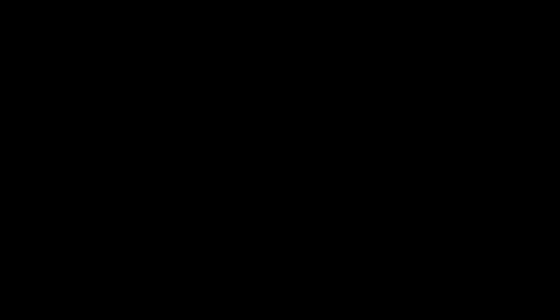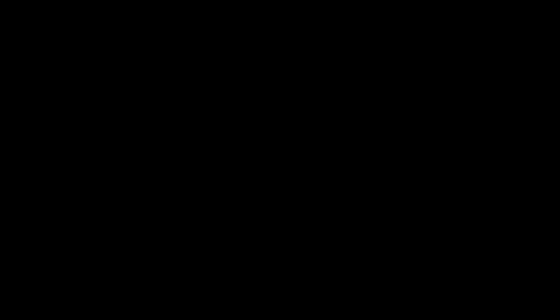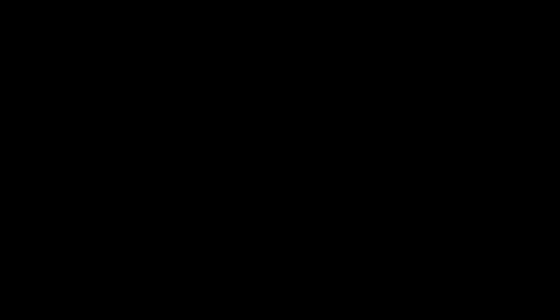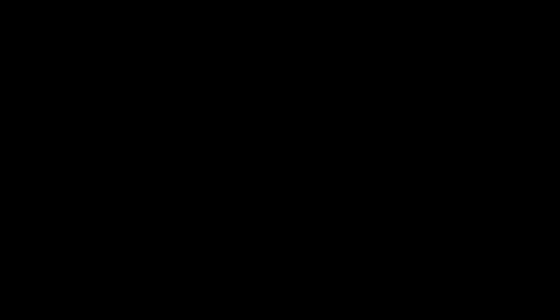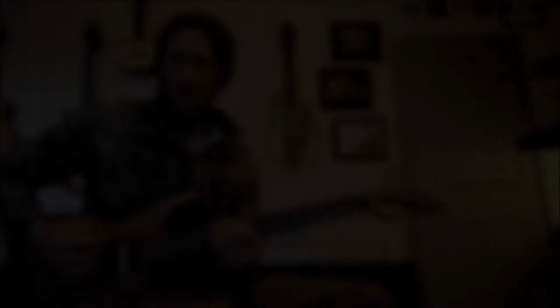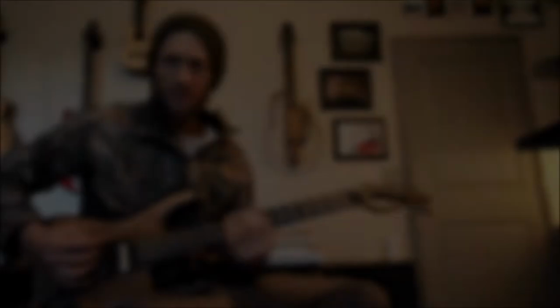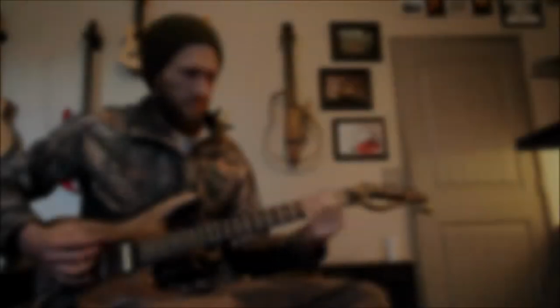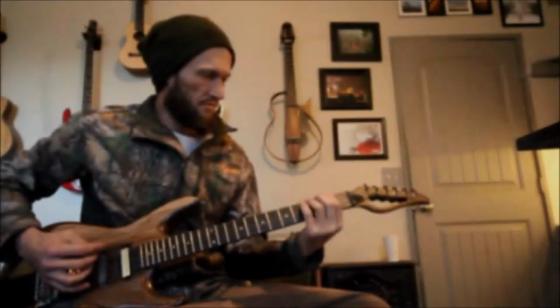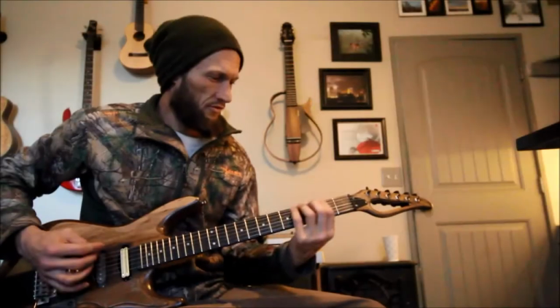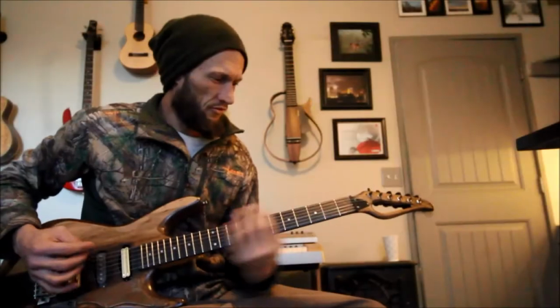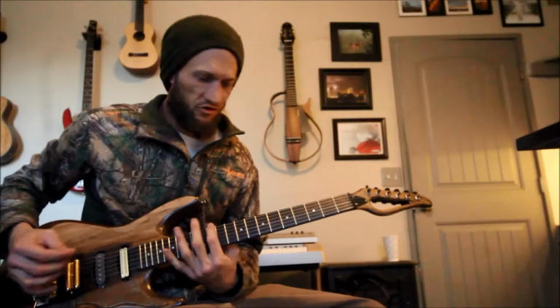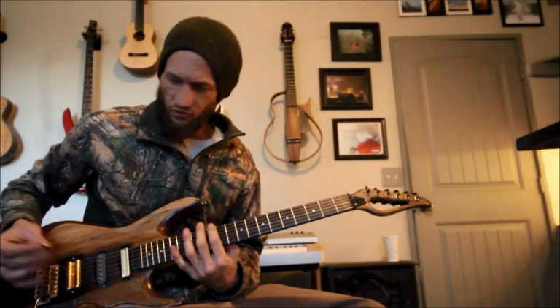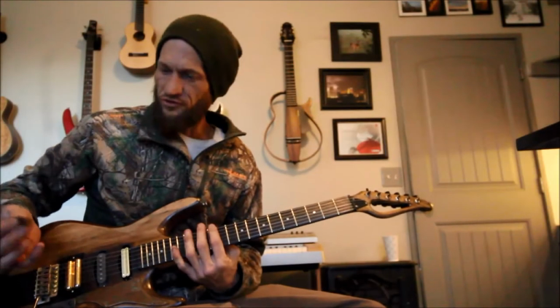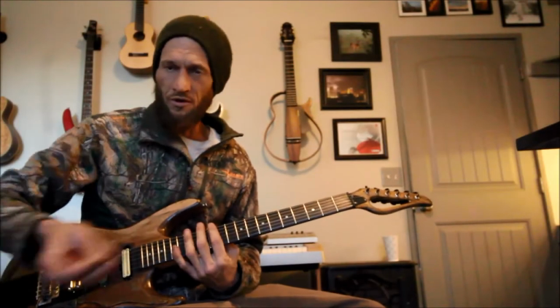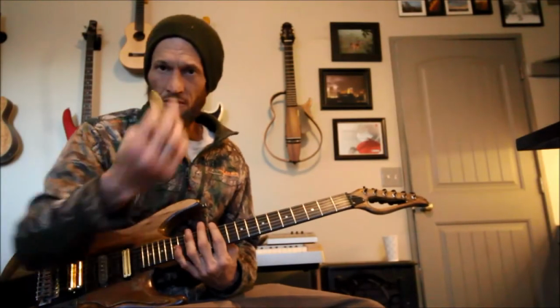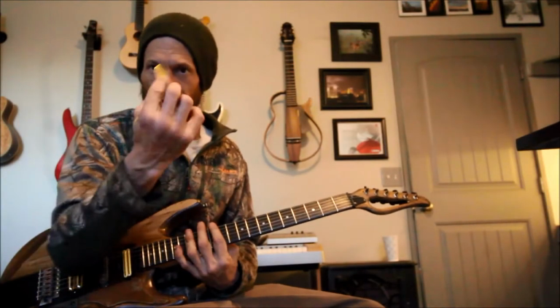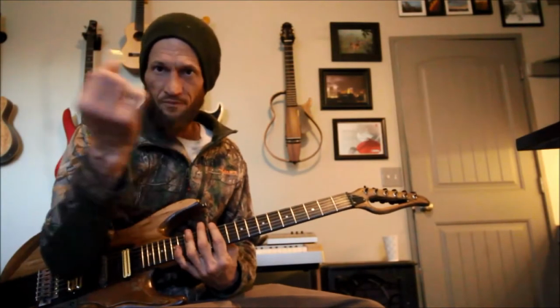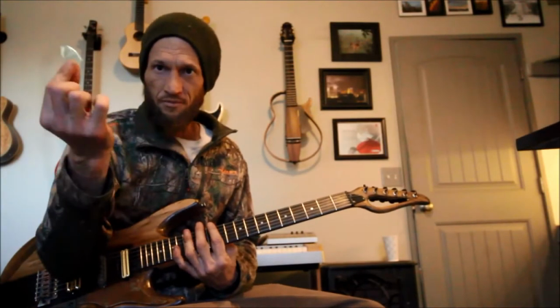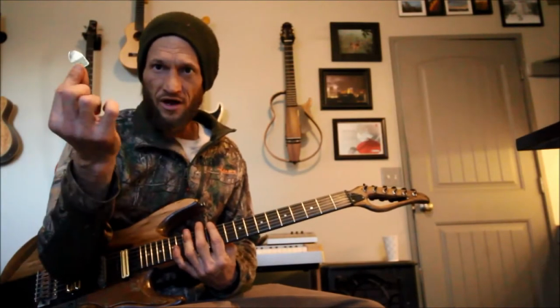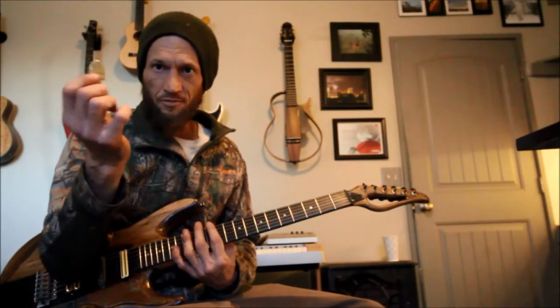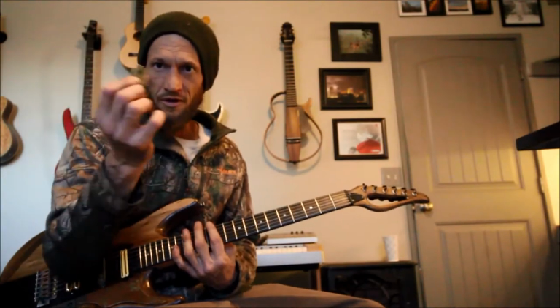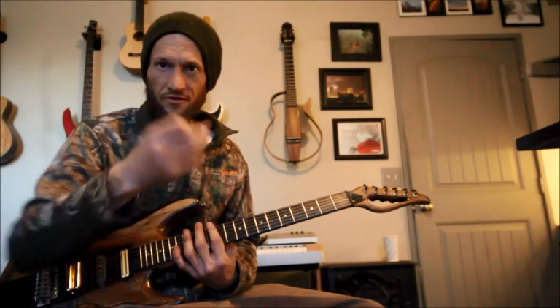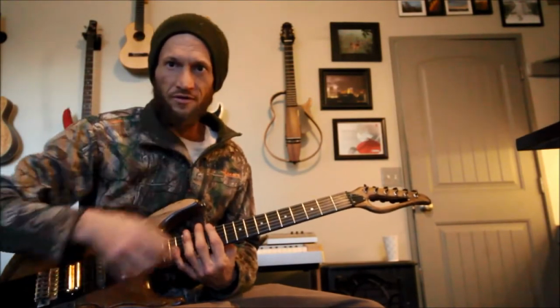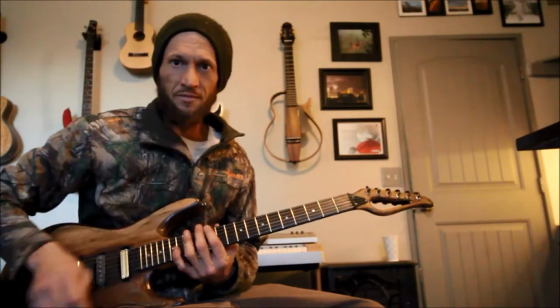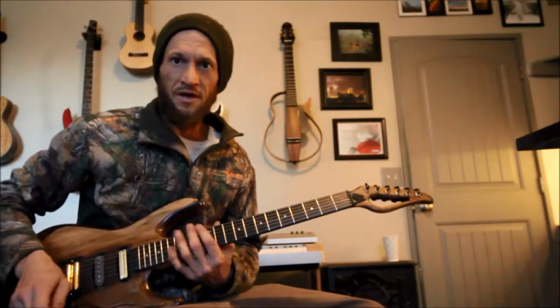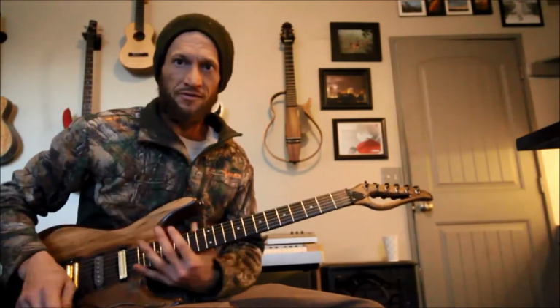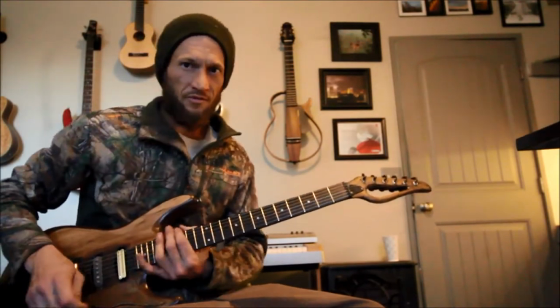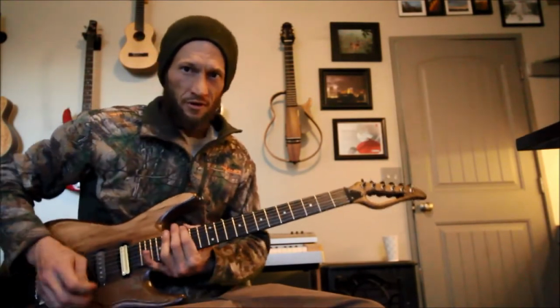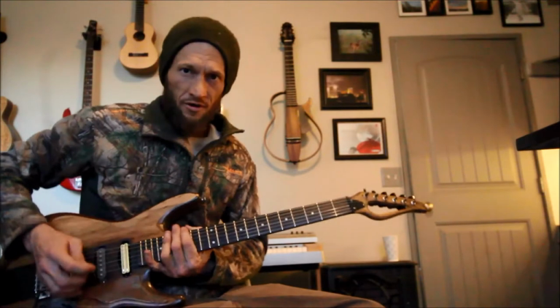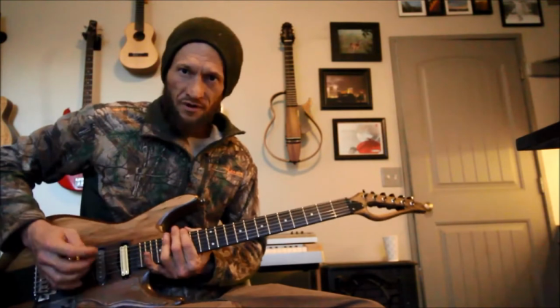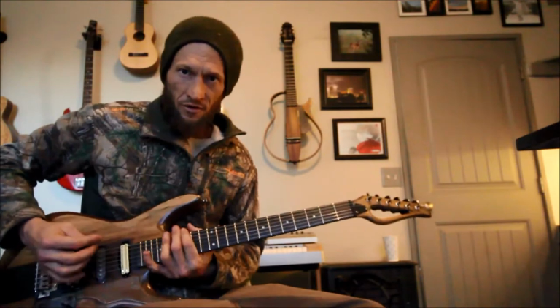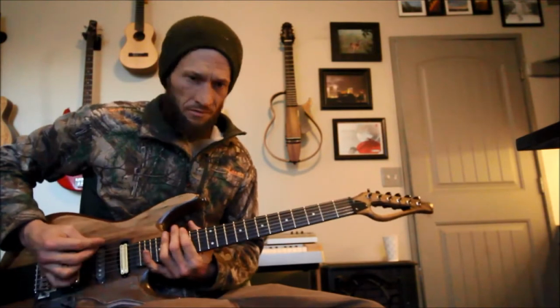Hi, I'm Chance. This is a short demo of my brass picks that I made, and I'm selling on Reverb.